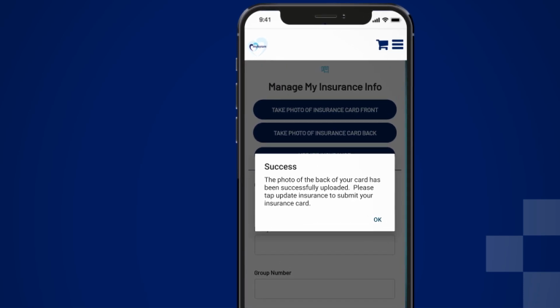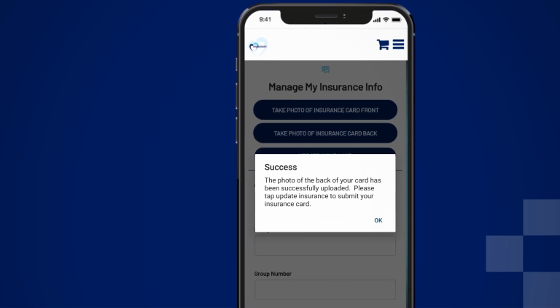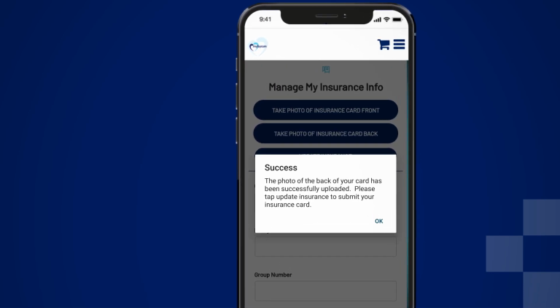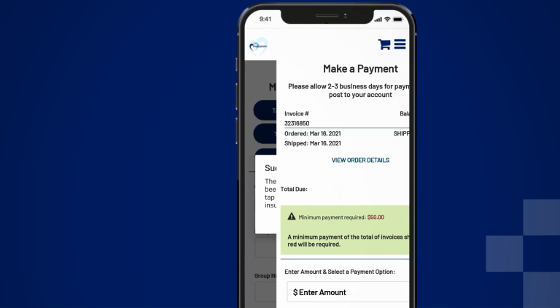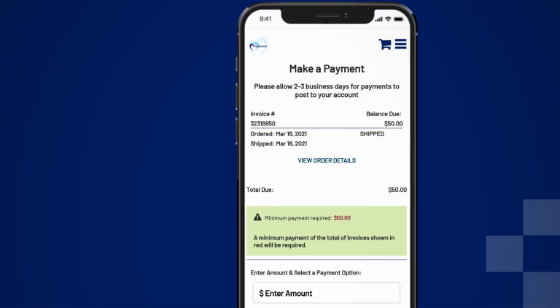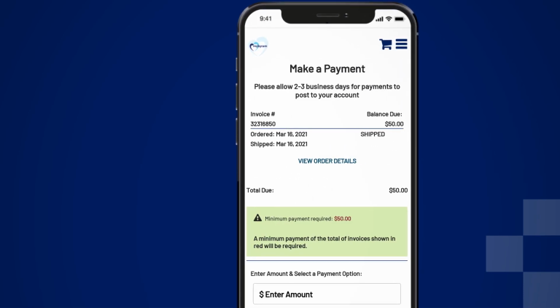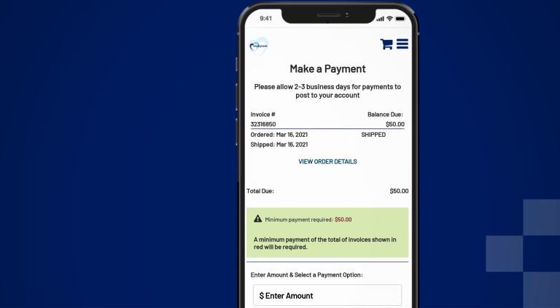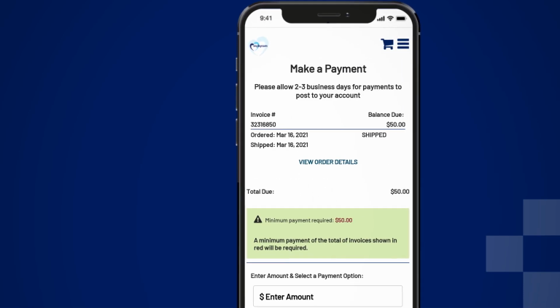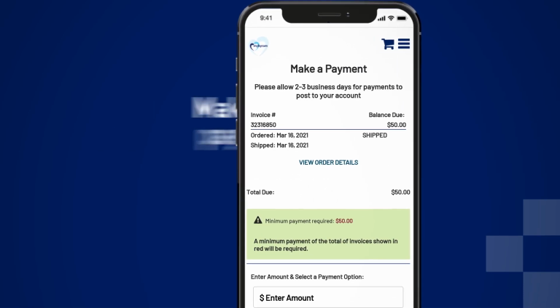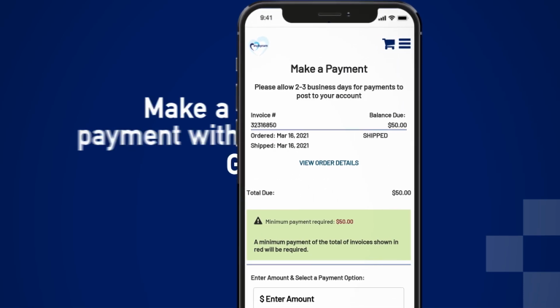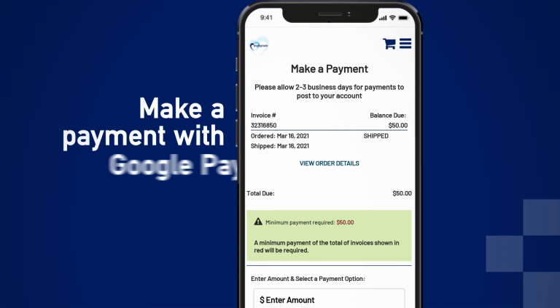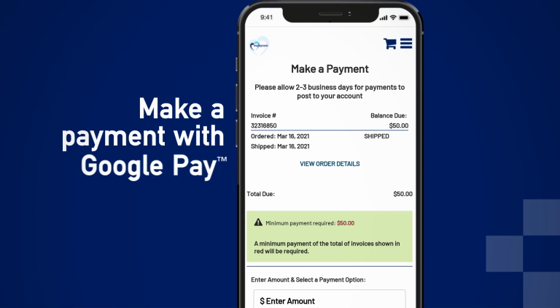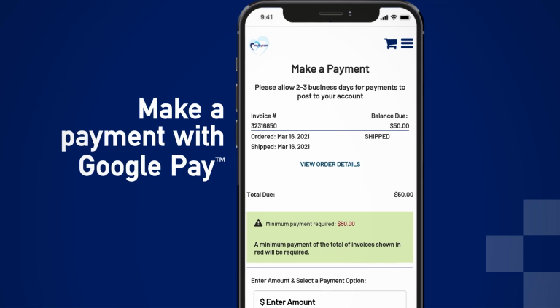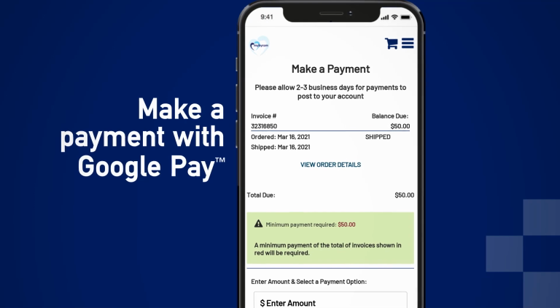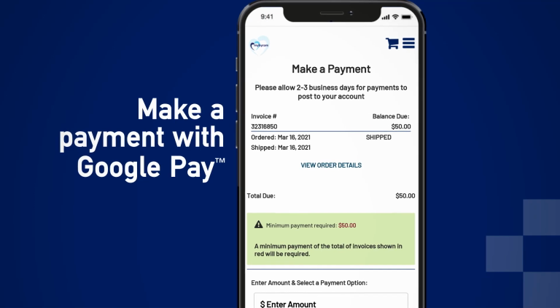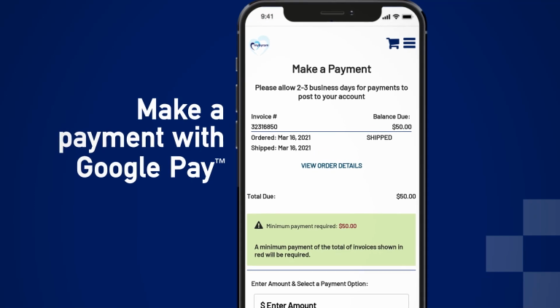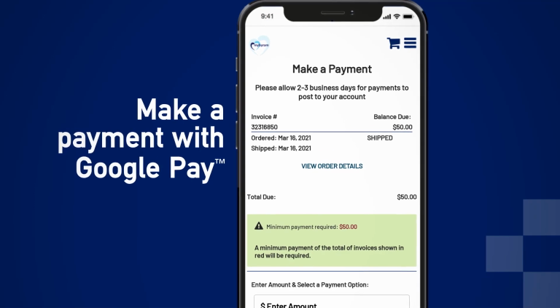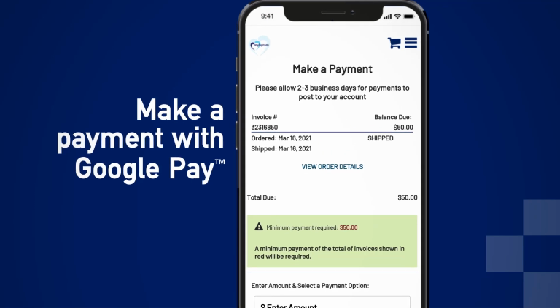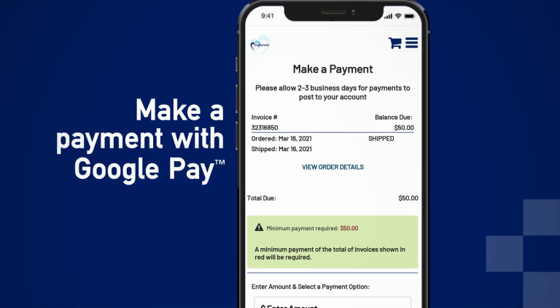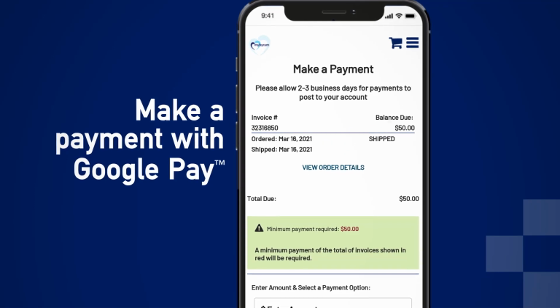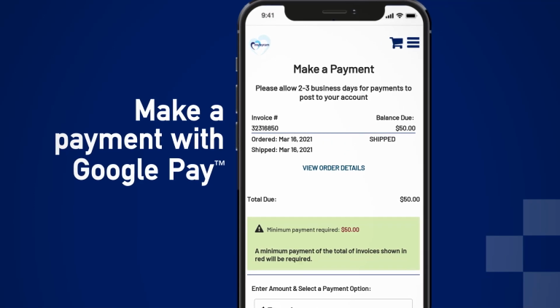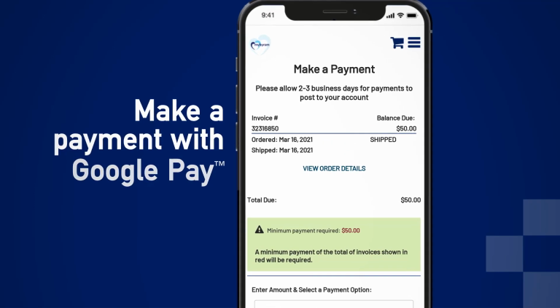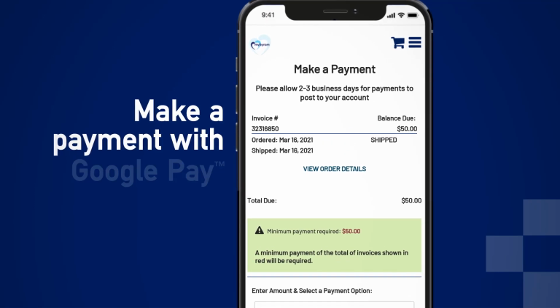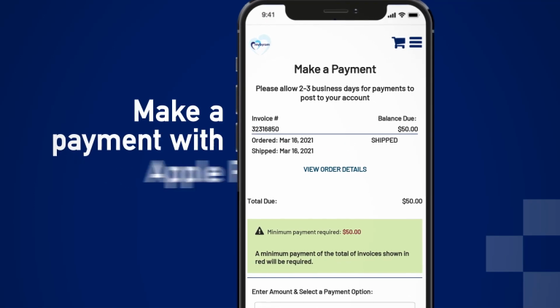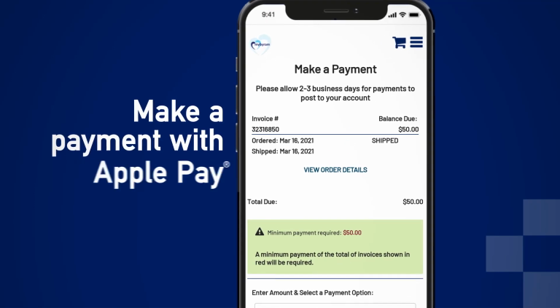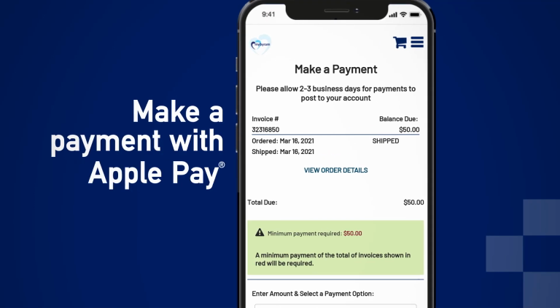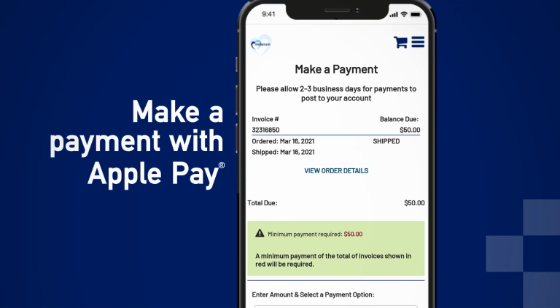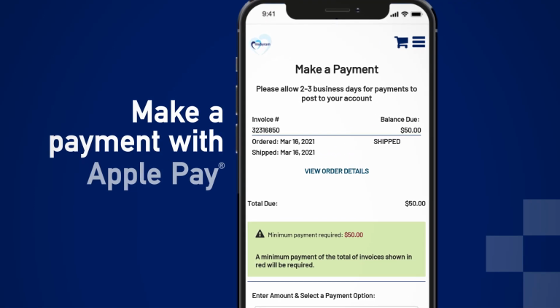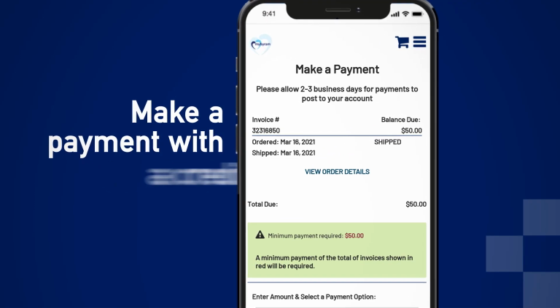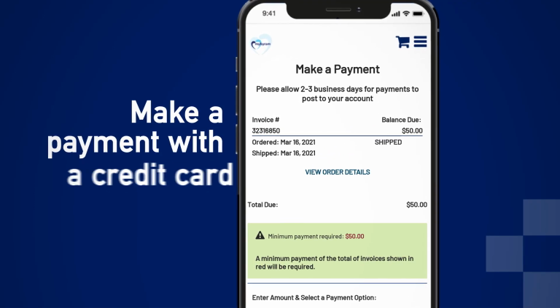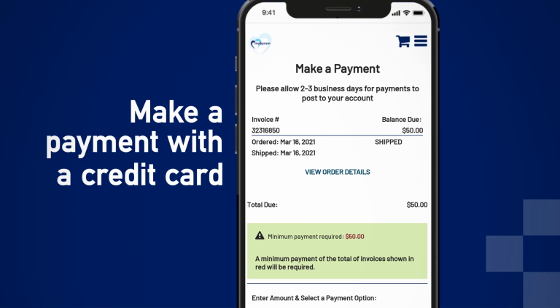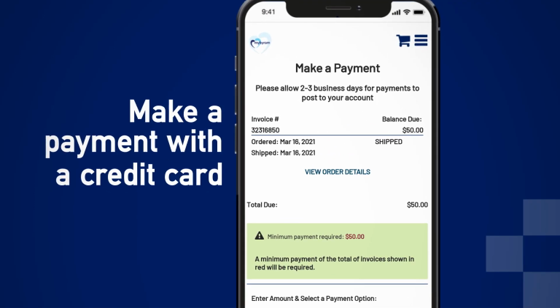Plus, you can even pay your account balance securely with new payment options, including Google Pay, Apple Pay, and by credit card.